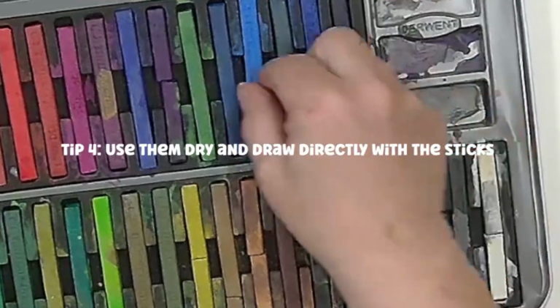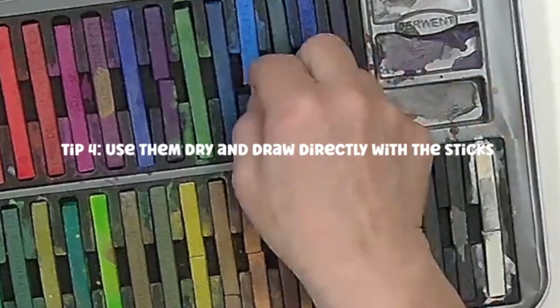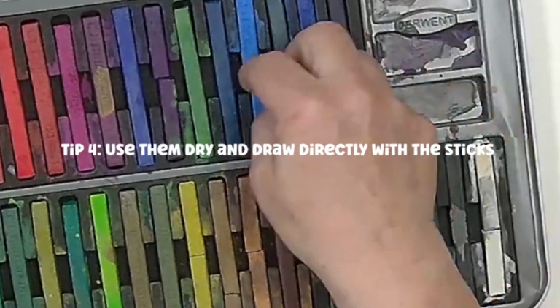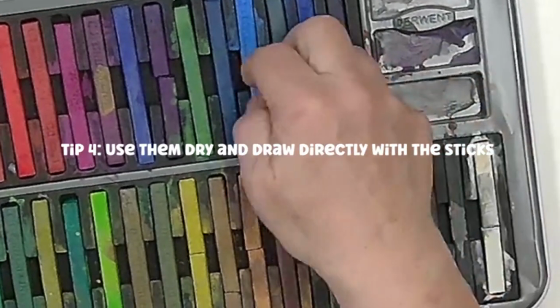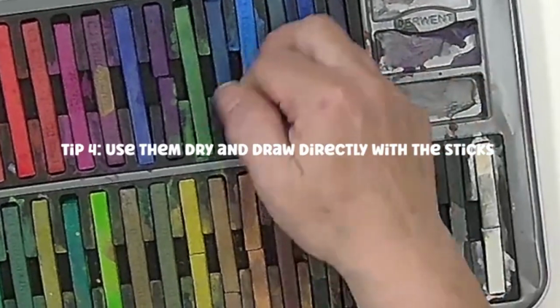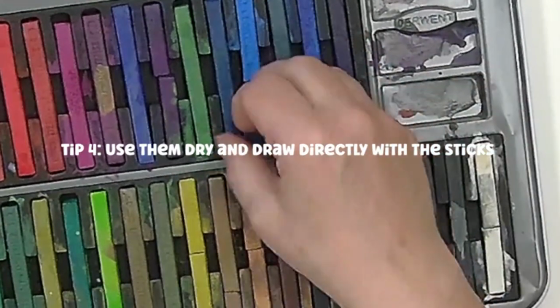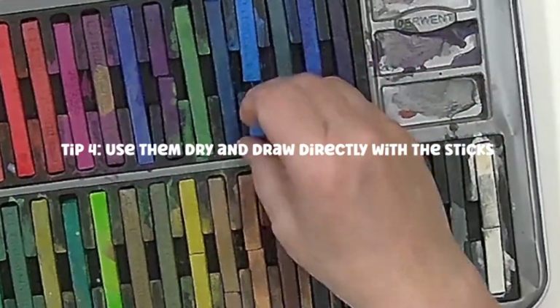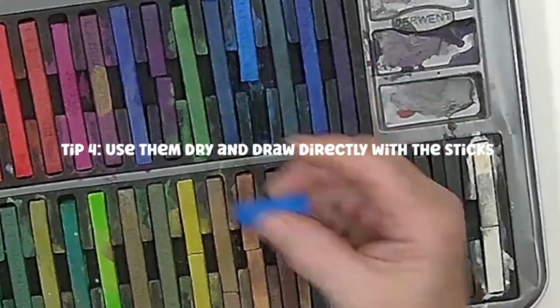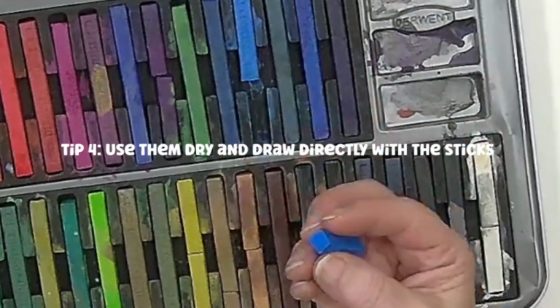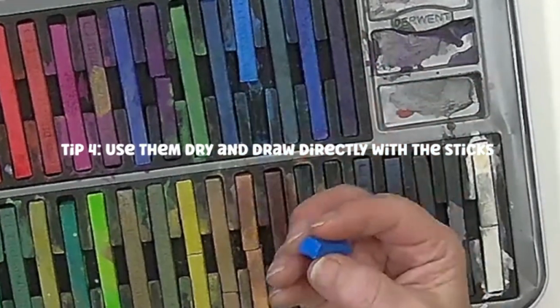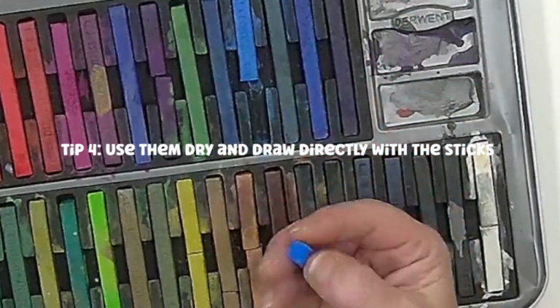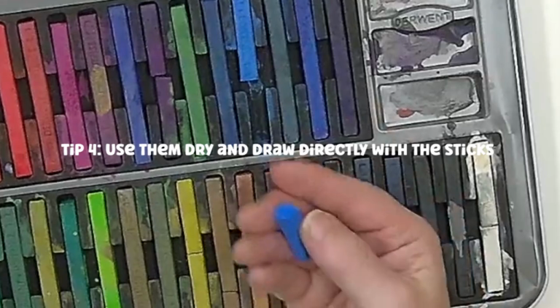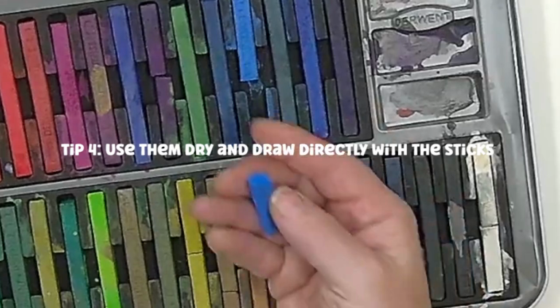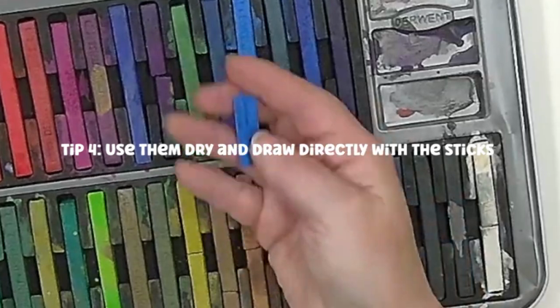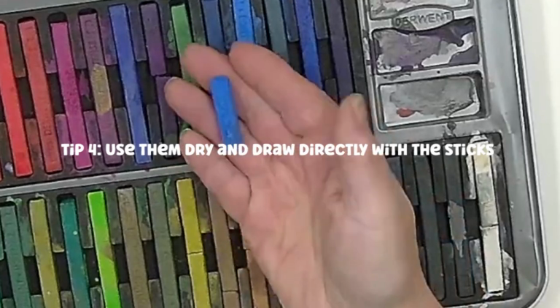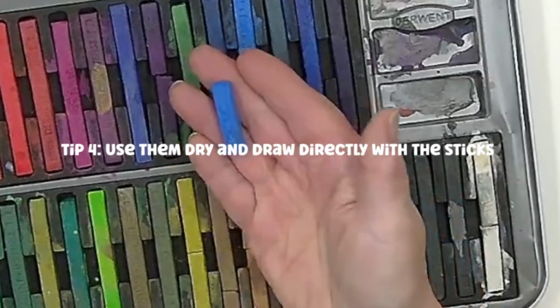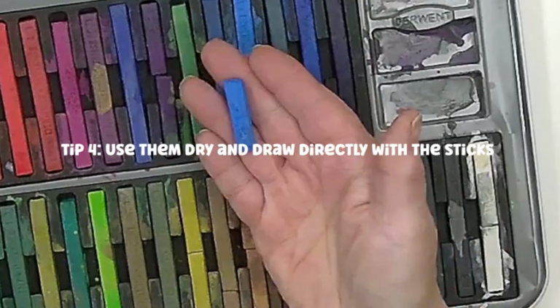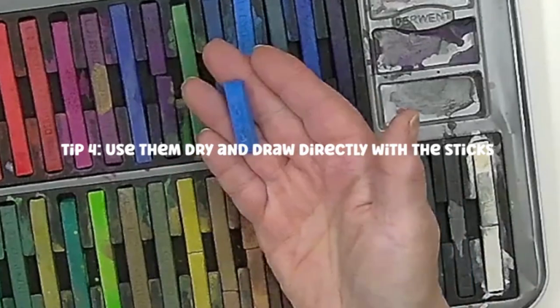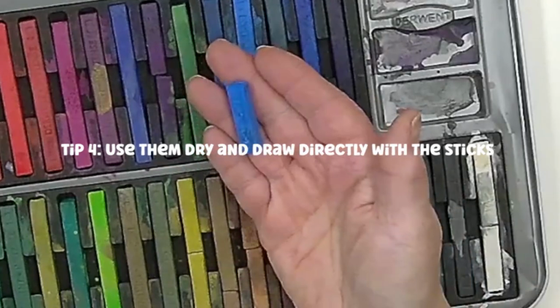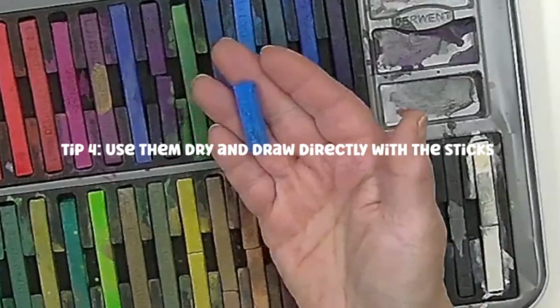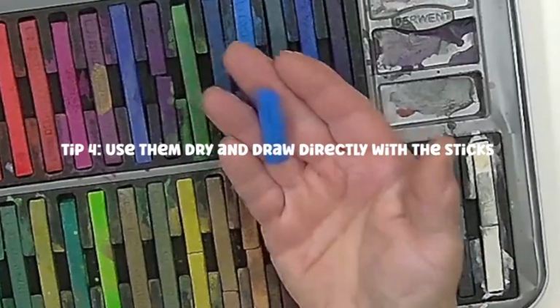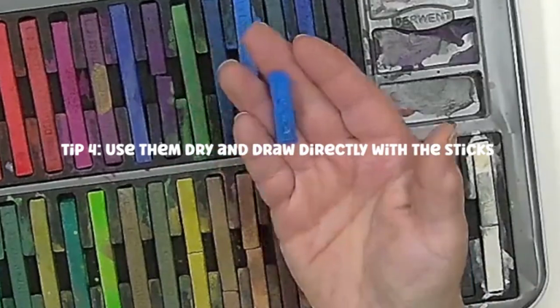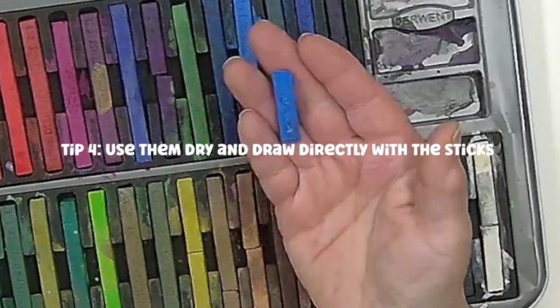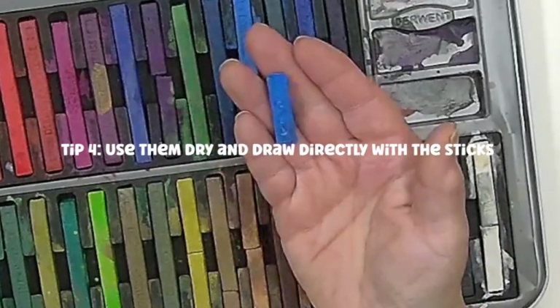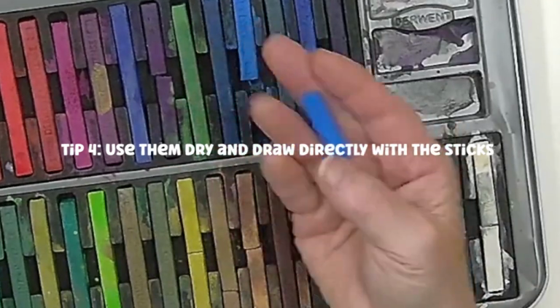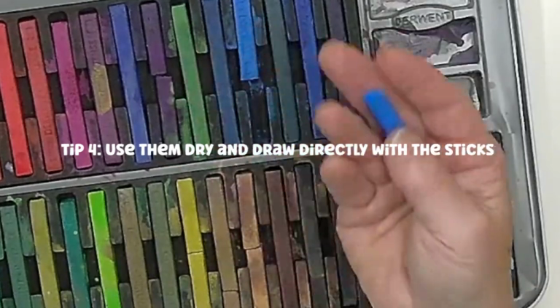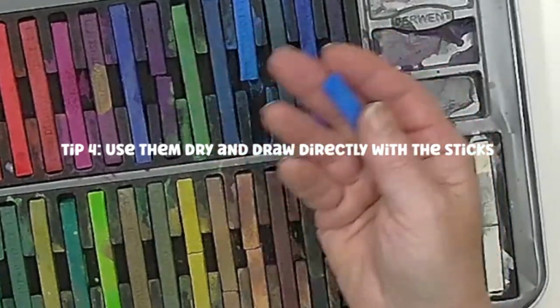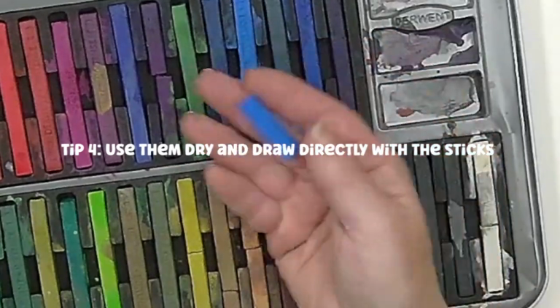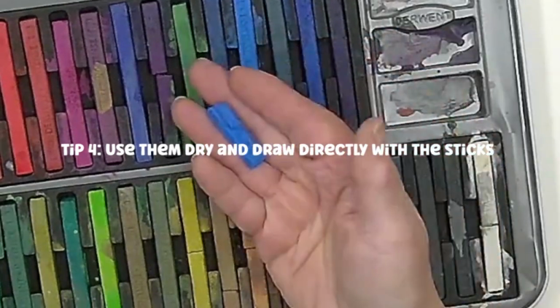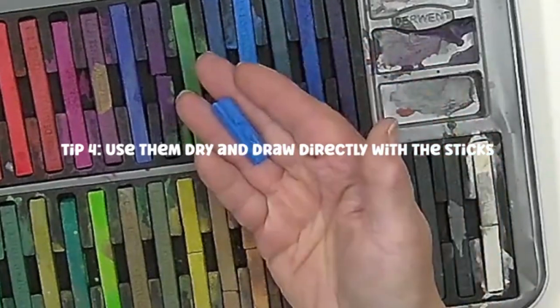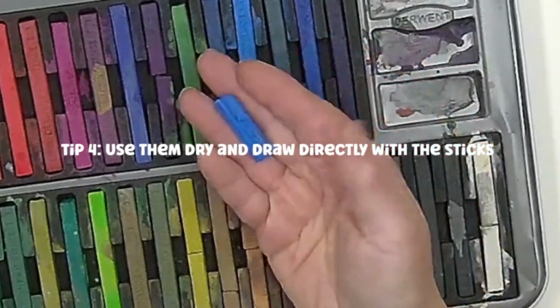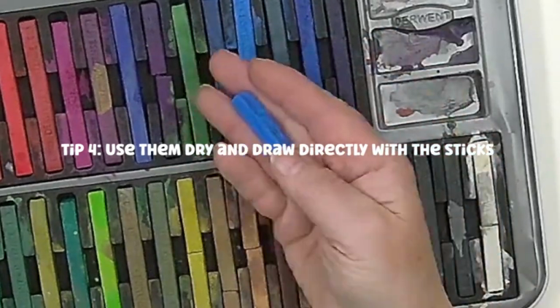You can draw with them. Don't worry about breaking them. If they get broken, they're still usable.